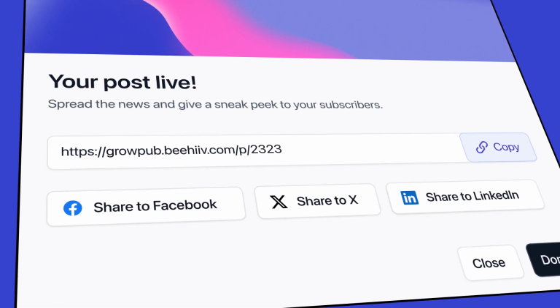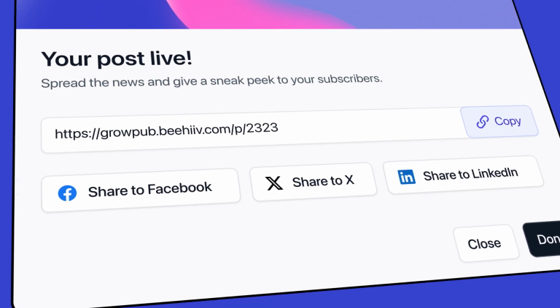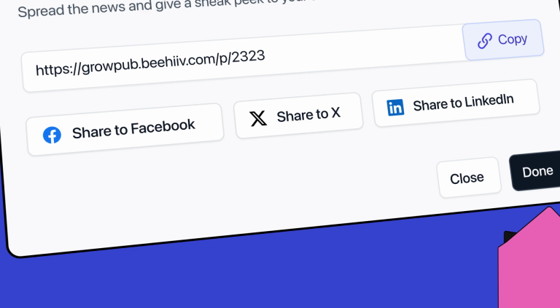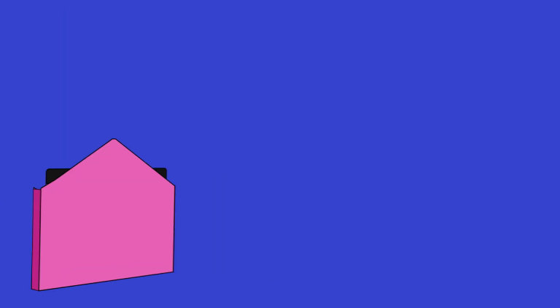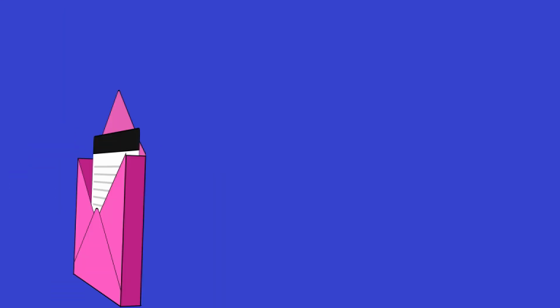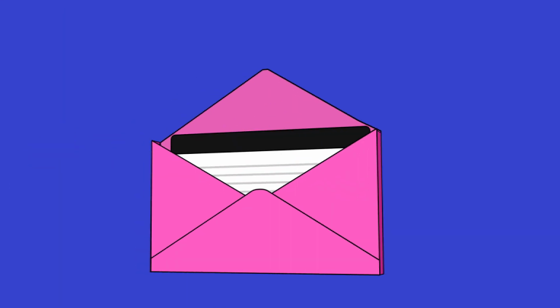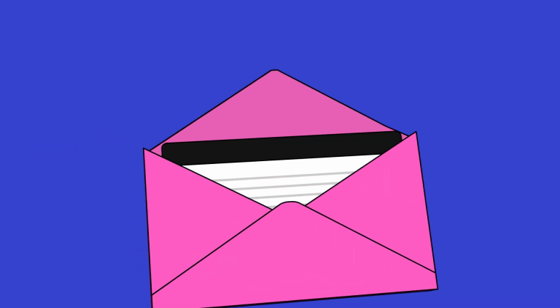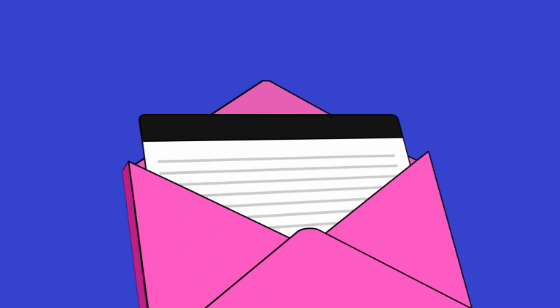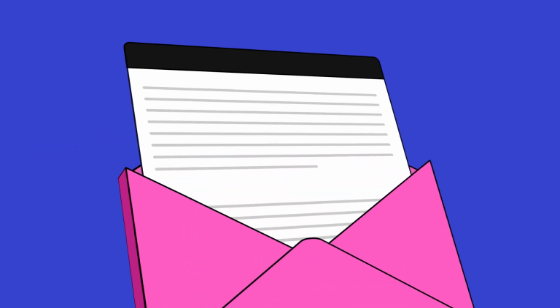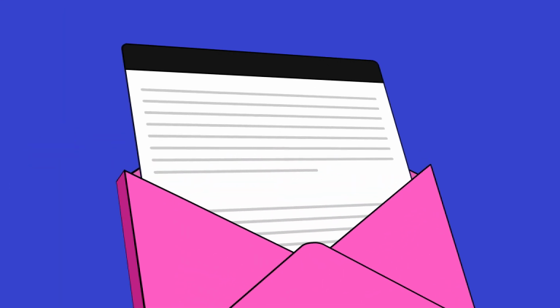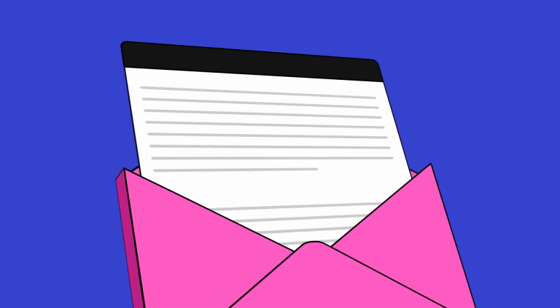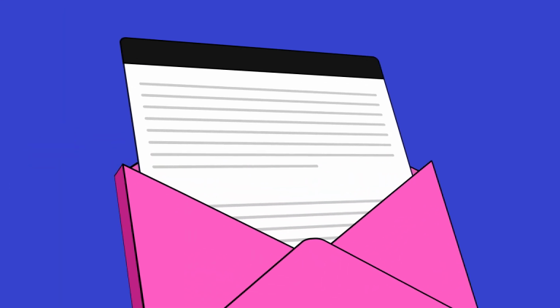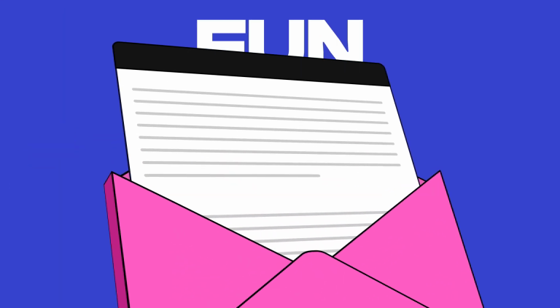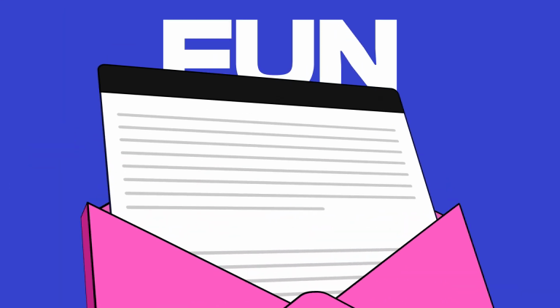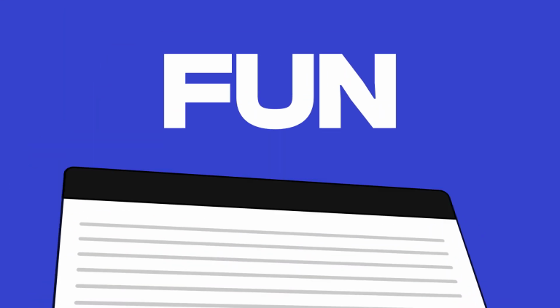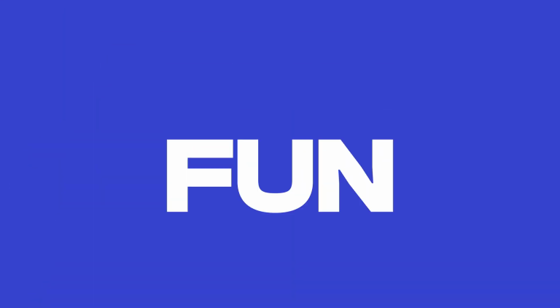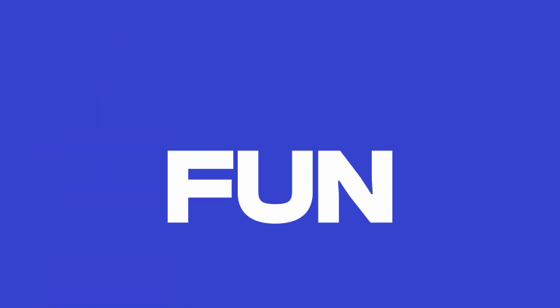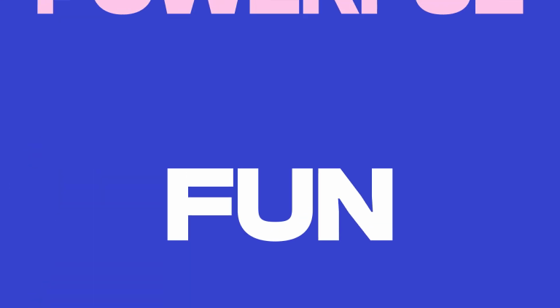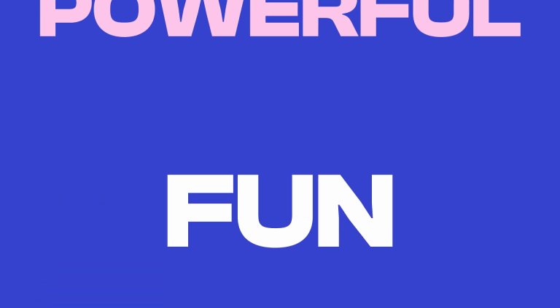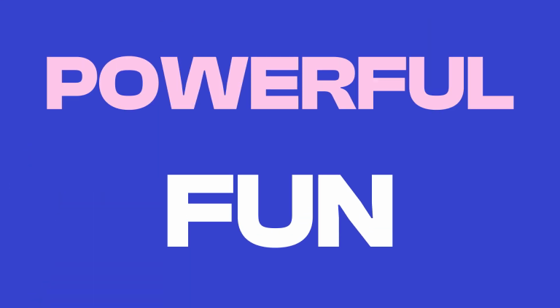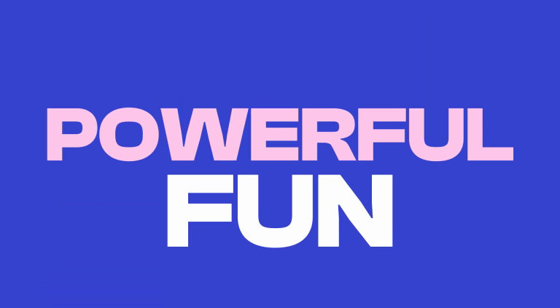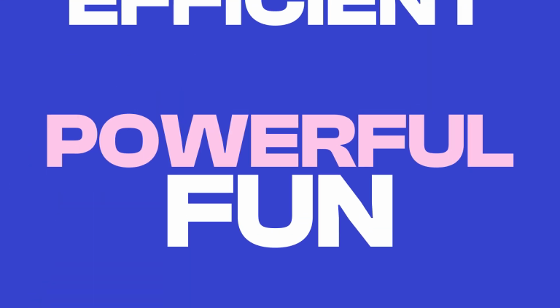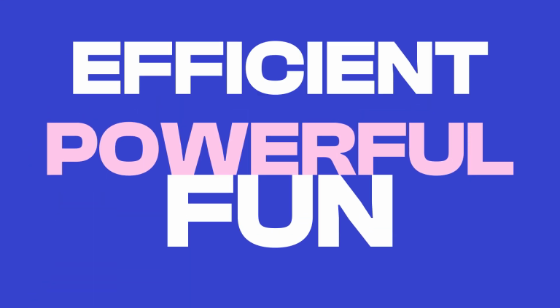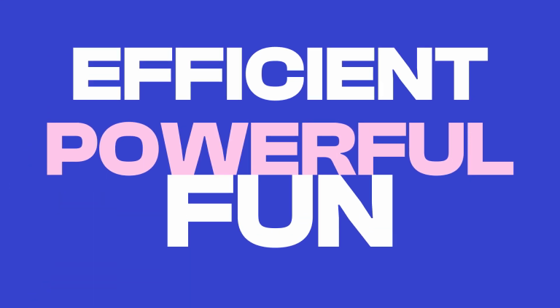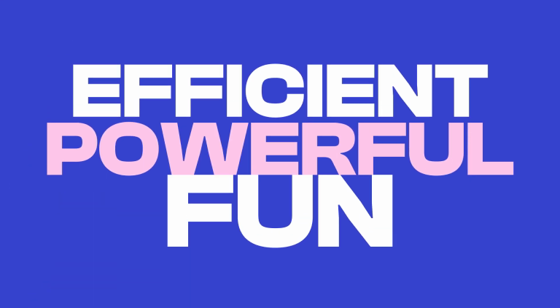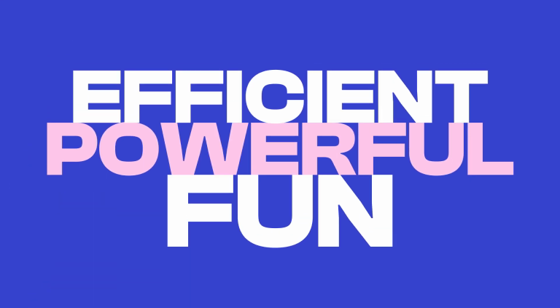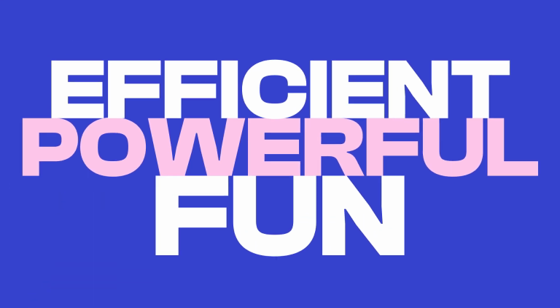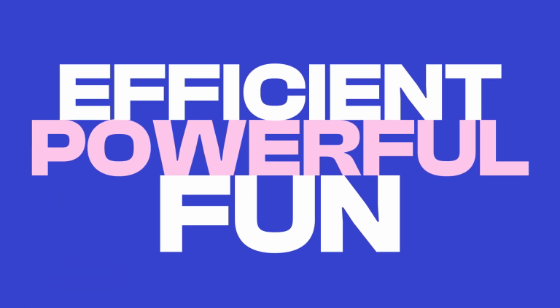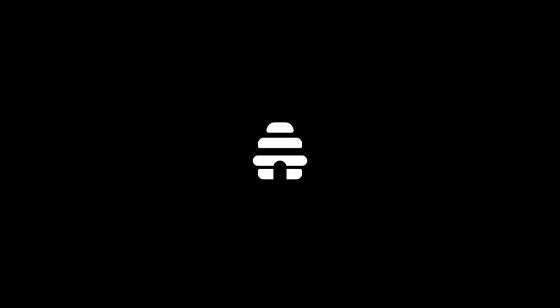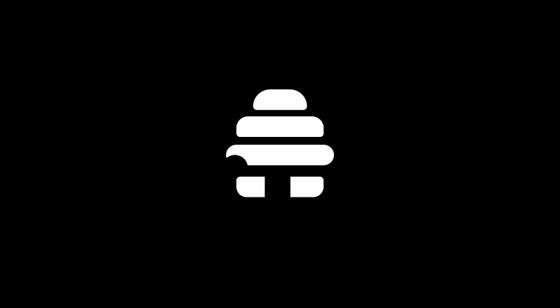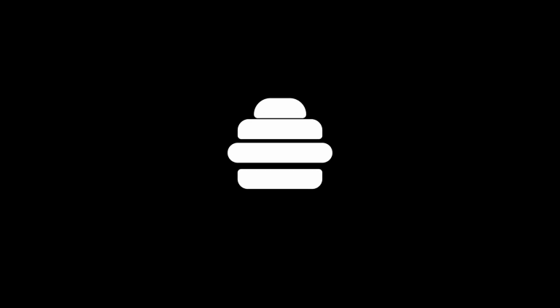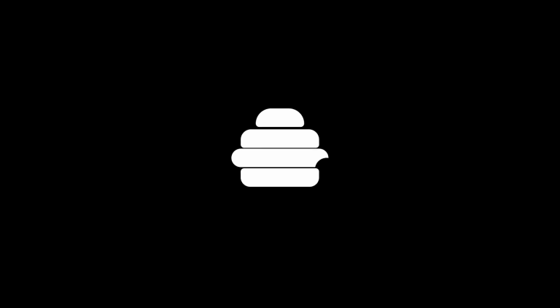Creating content has never been so fun, powerful, and efficient. Only on Beehive.